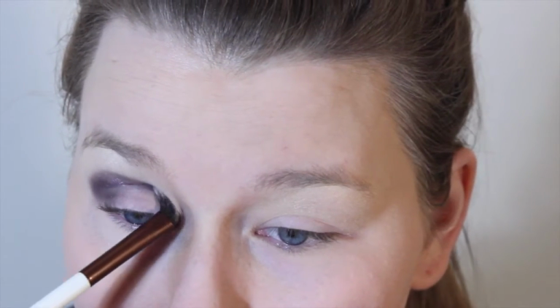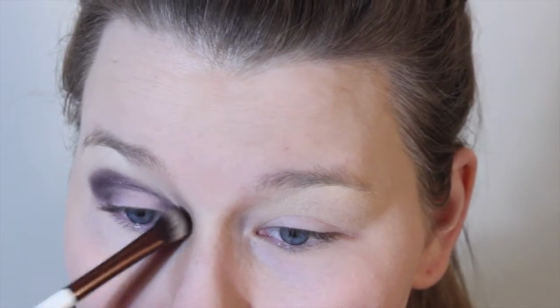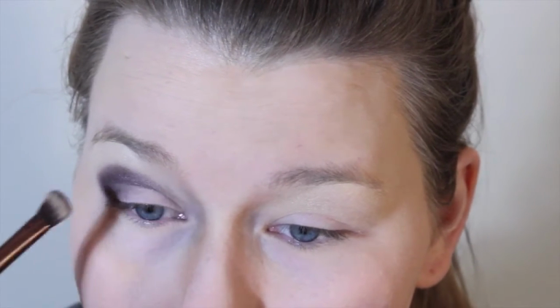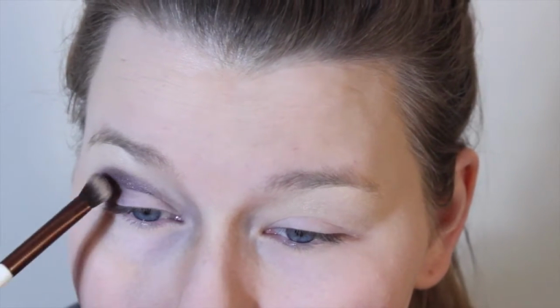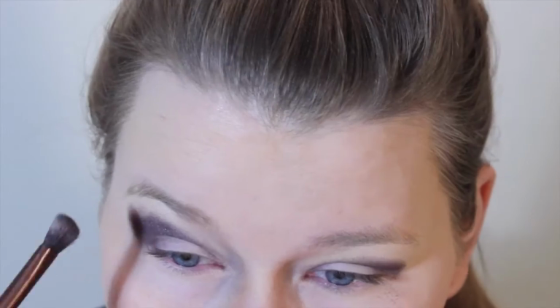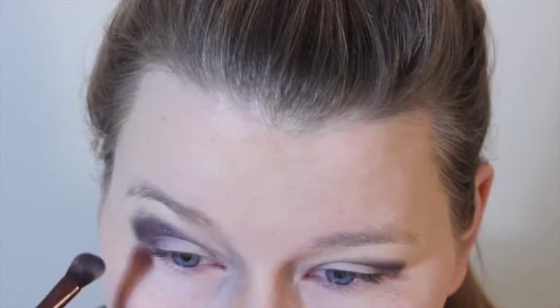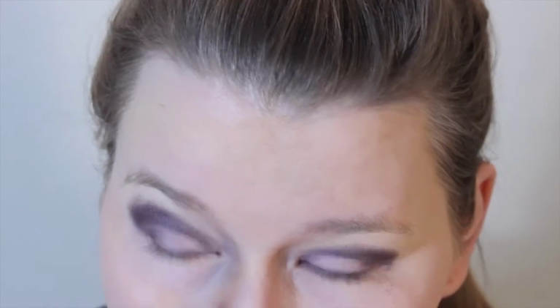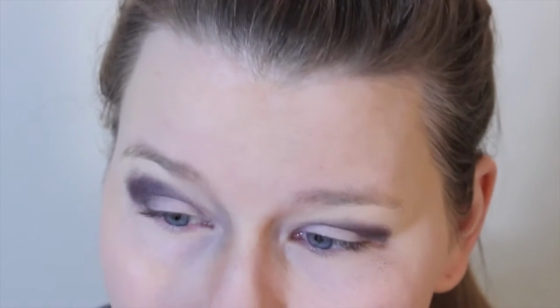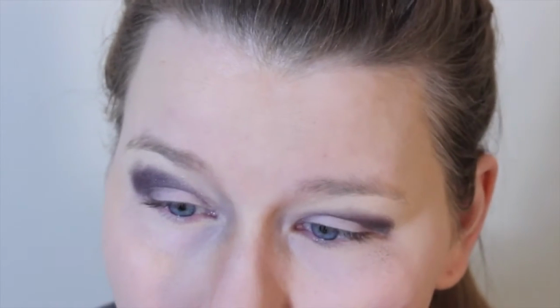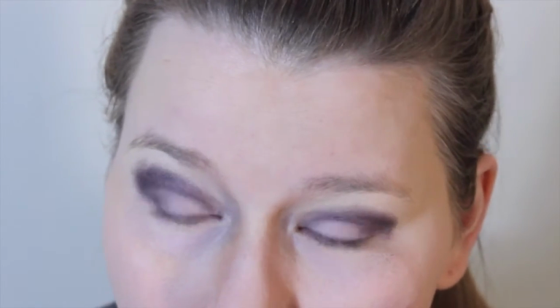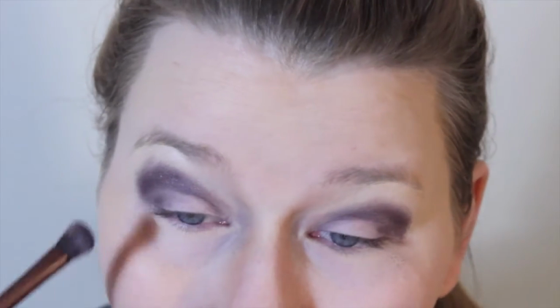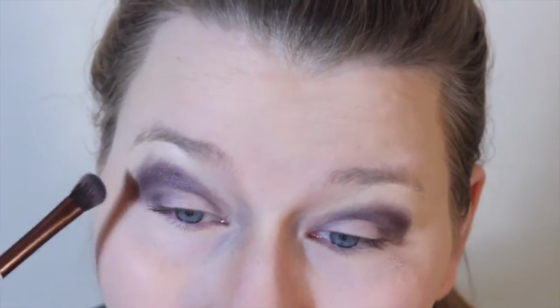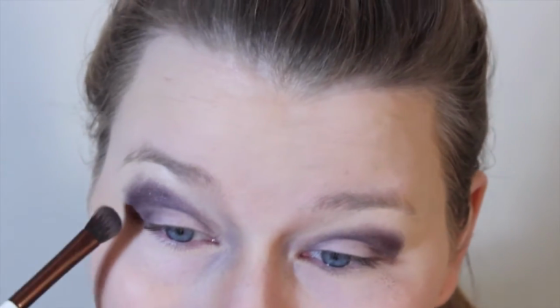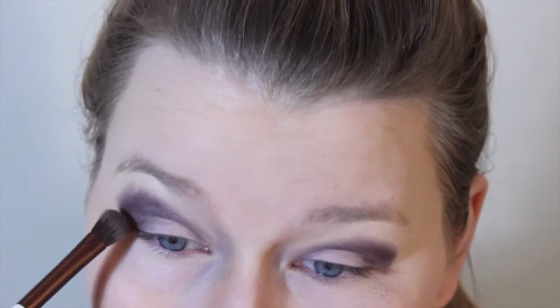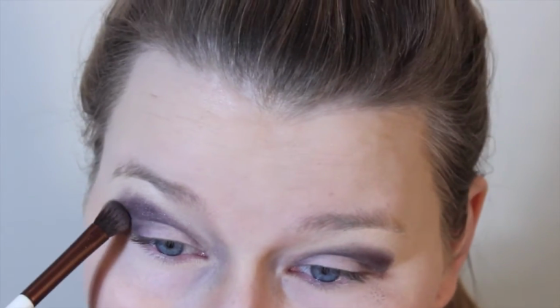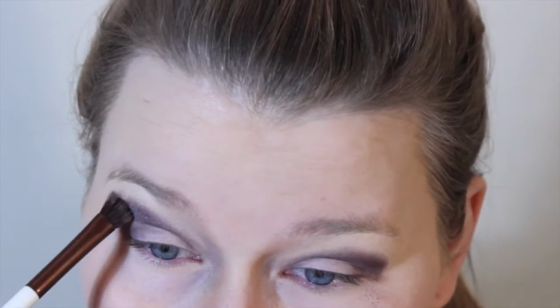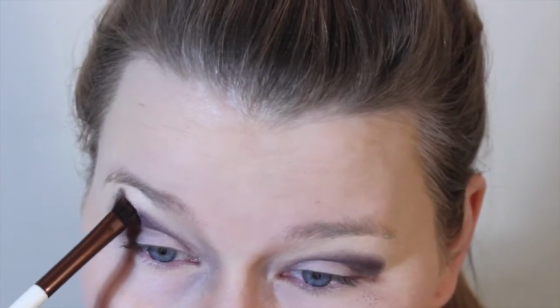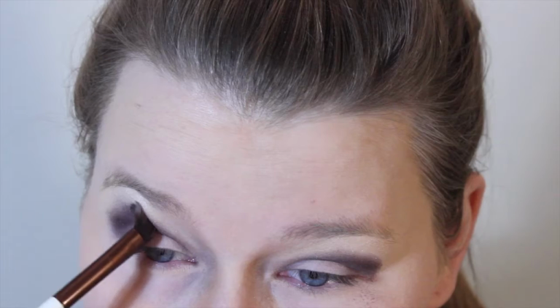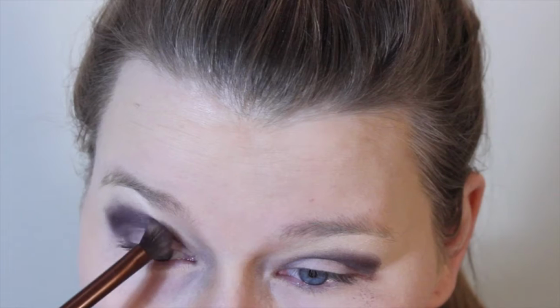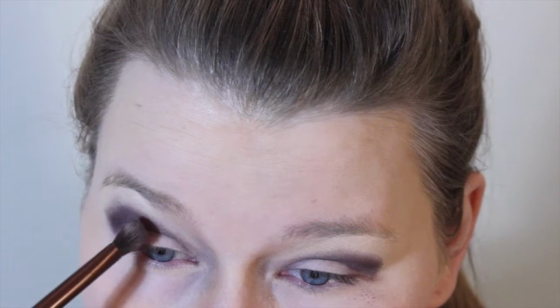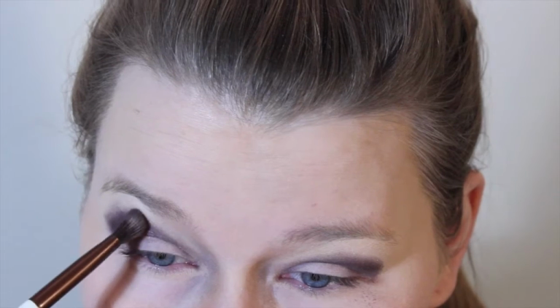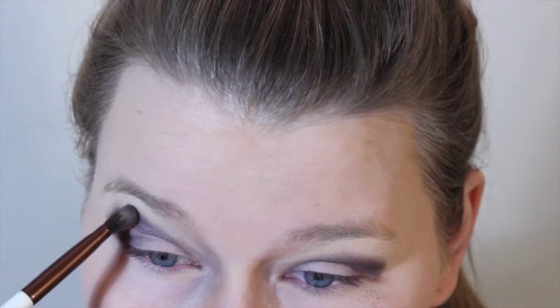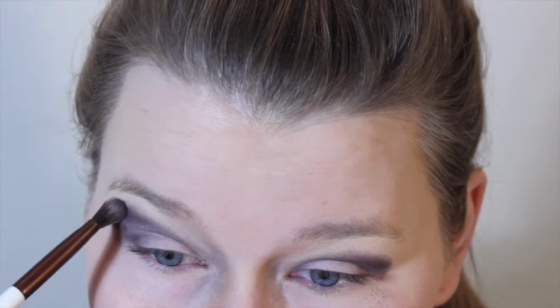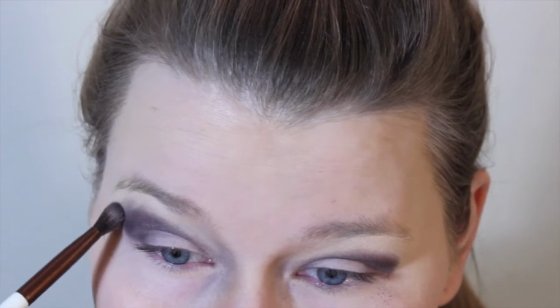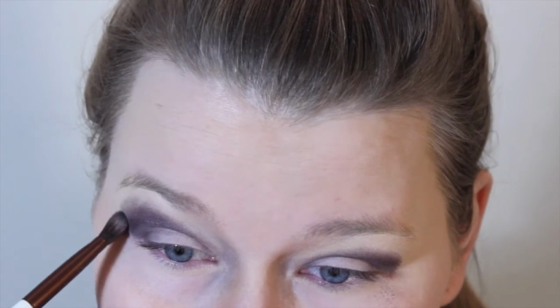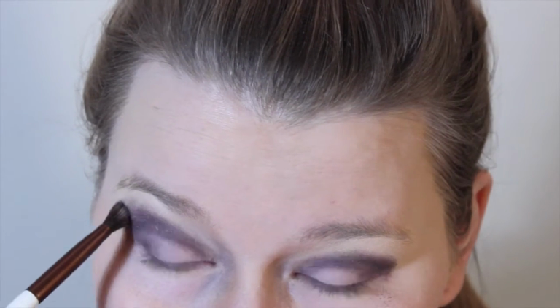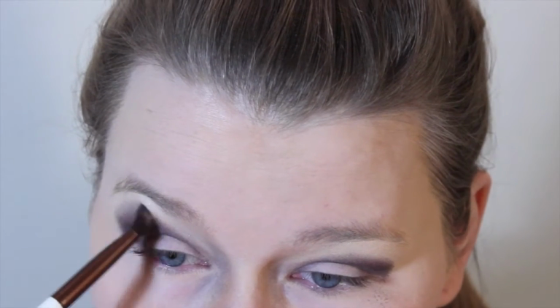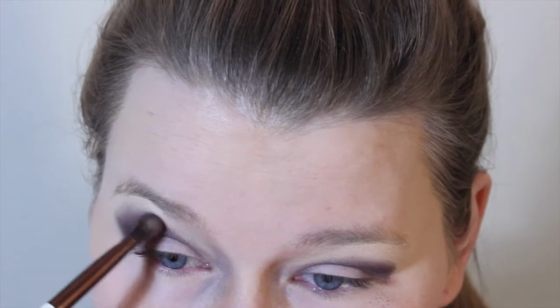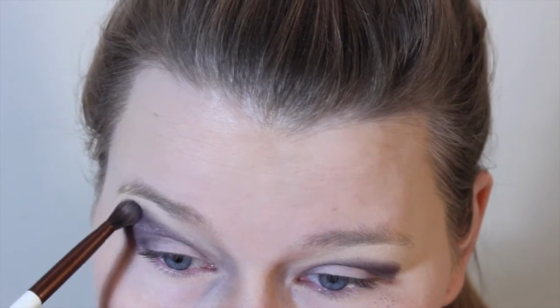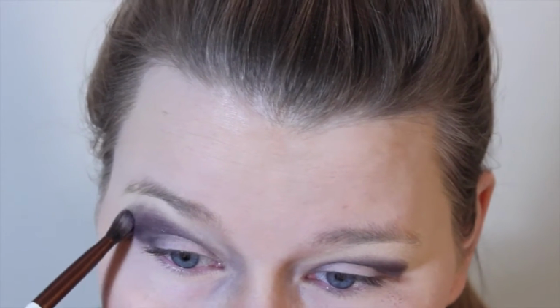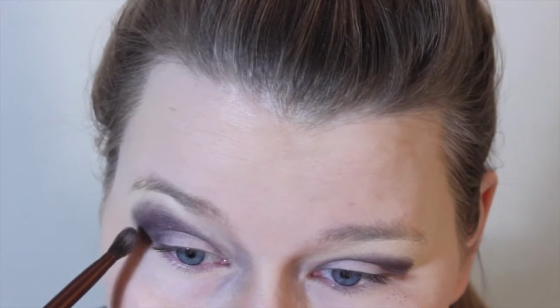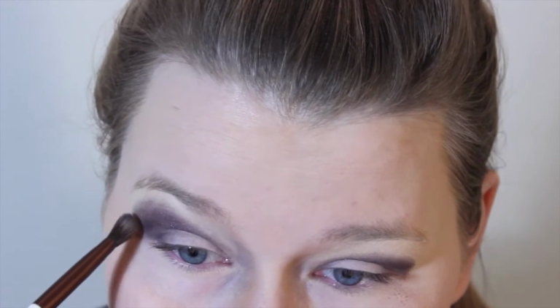This could take a moment. Build up as much pigment as you want really — you can go as dark as you want or as light as you want with this look.